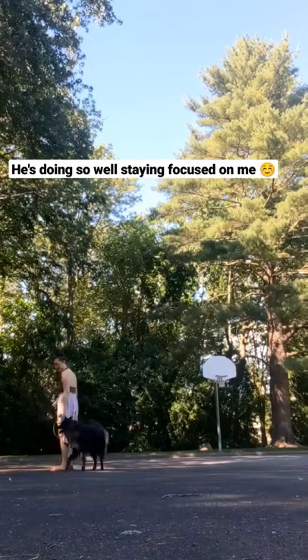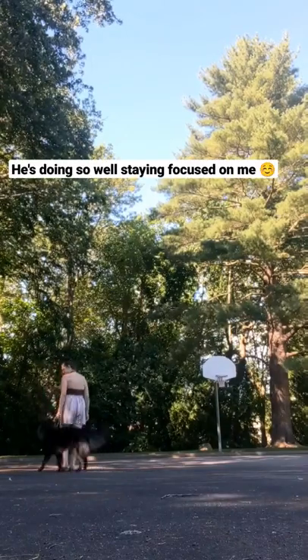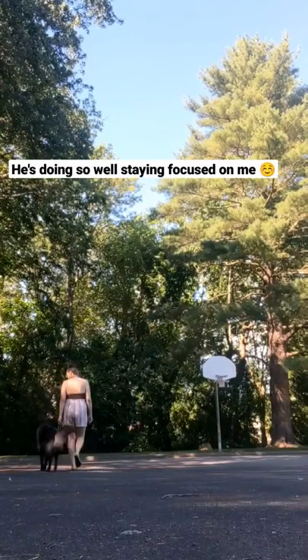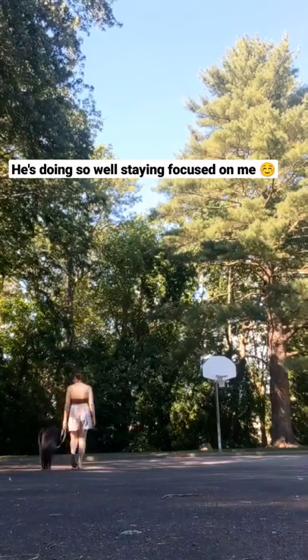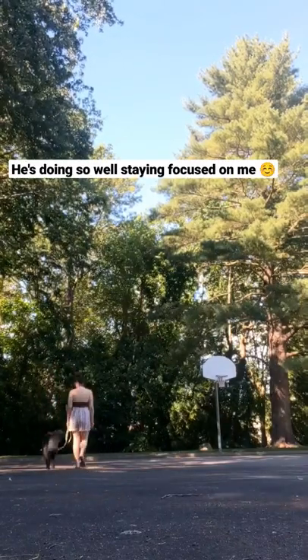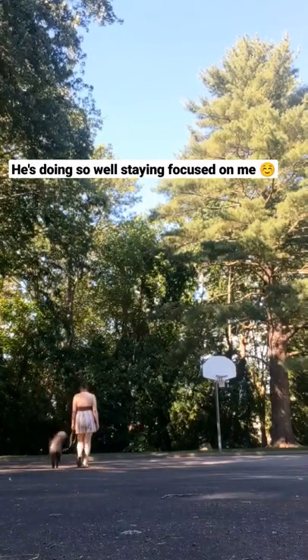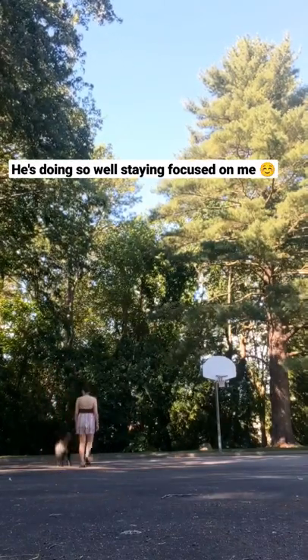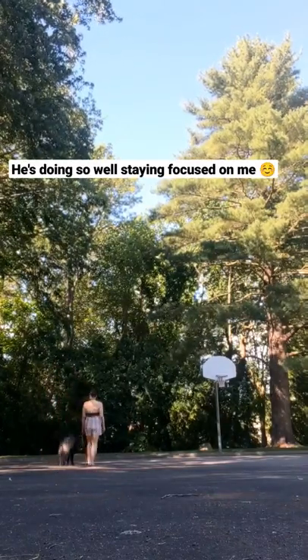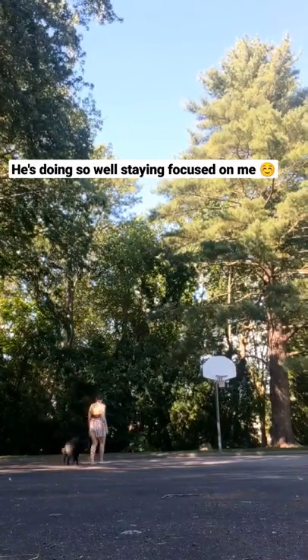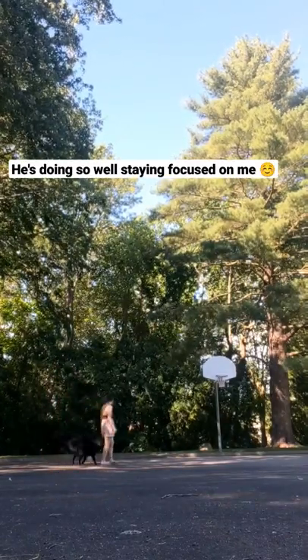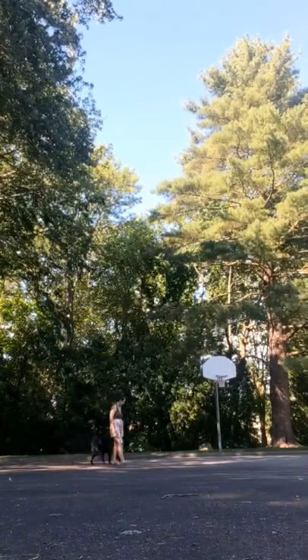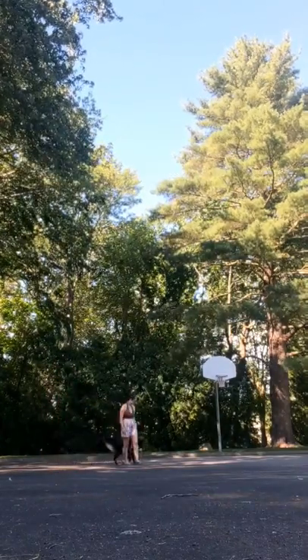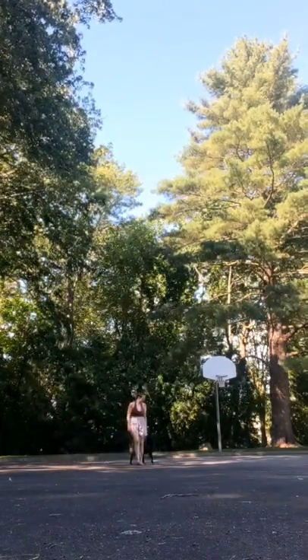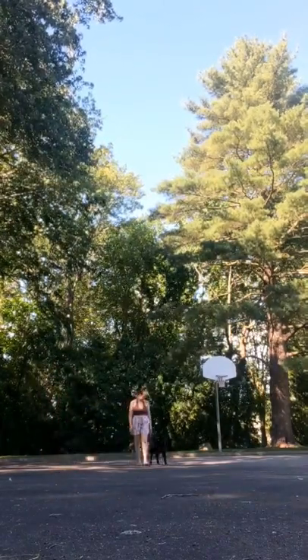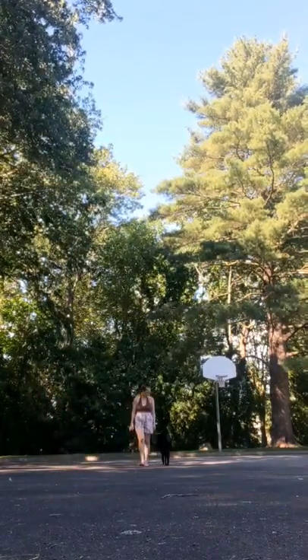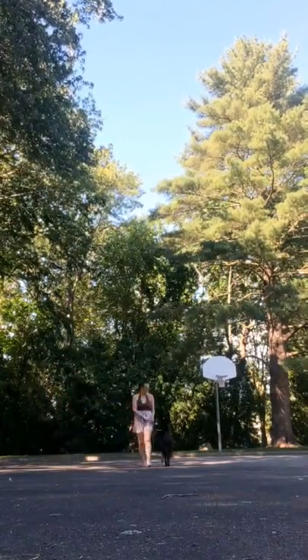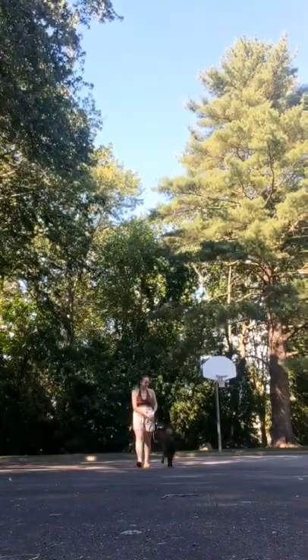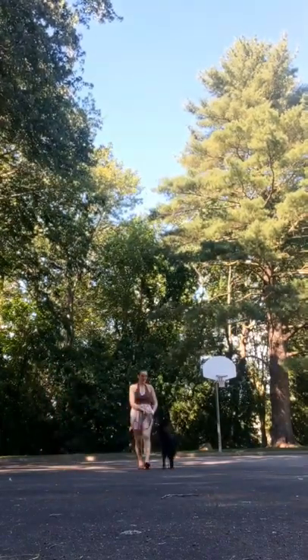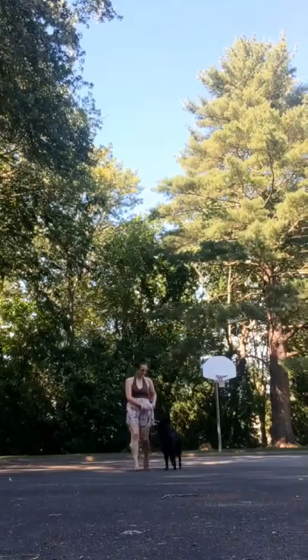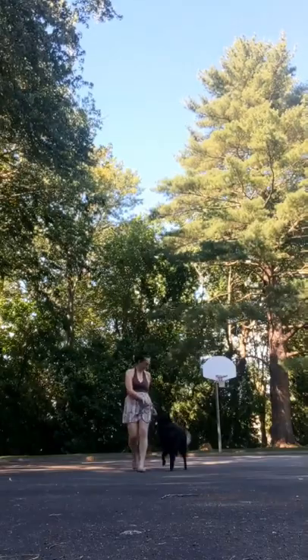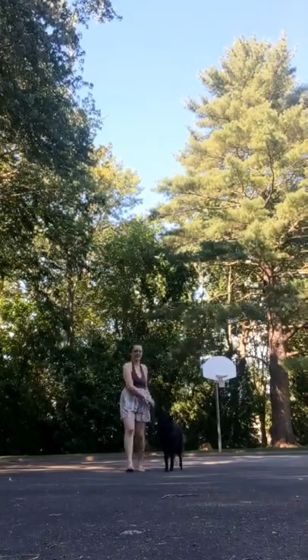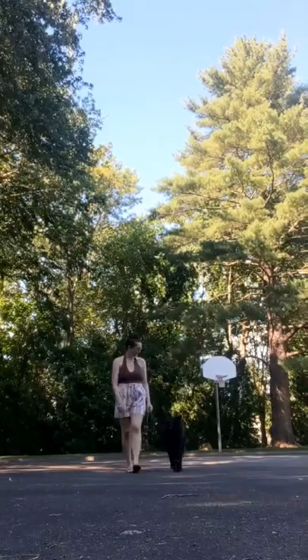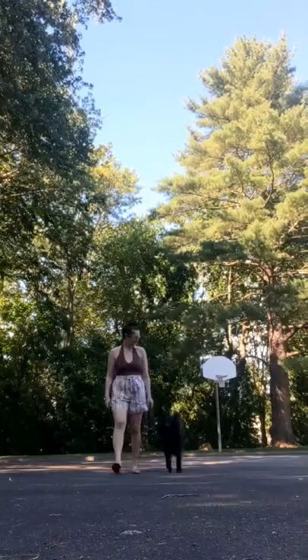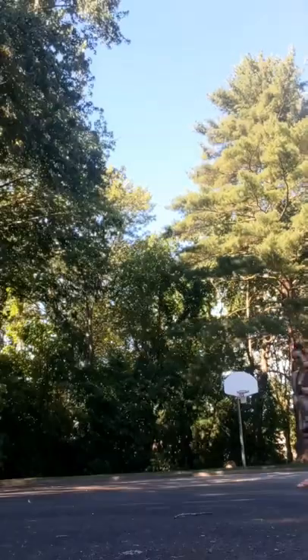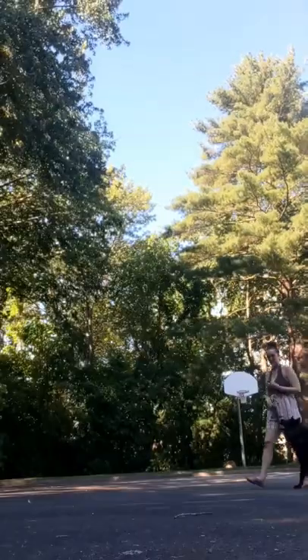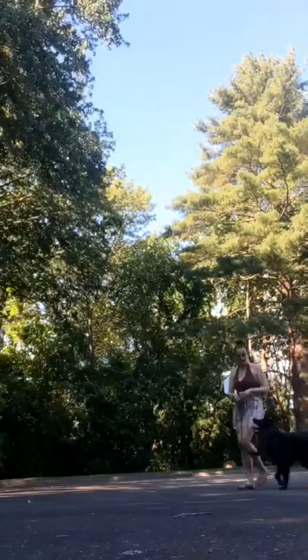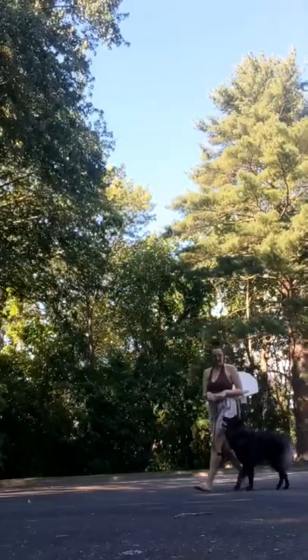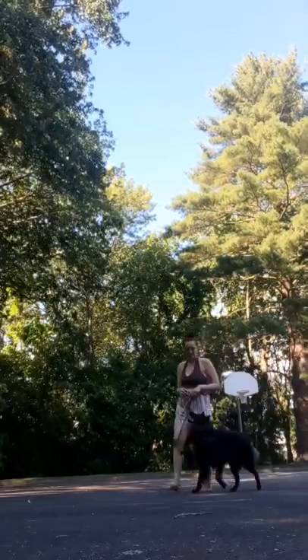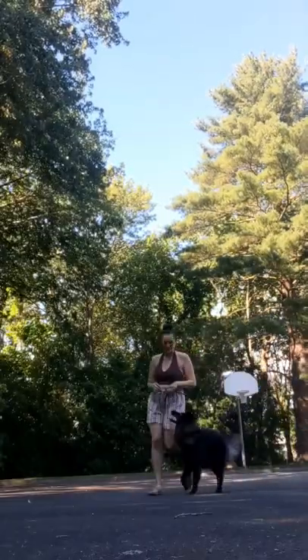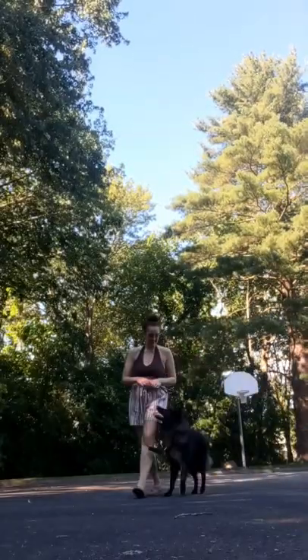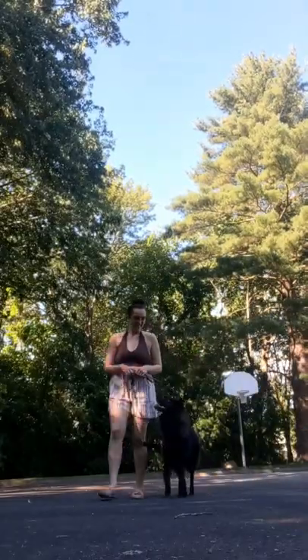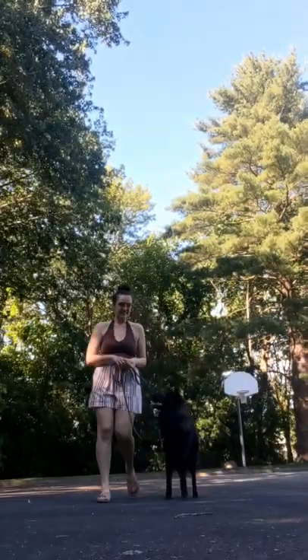I'm really proud of how well he is getting with his focused heel though. In this session there was also a lot of construction noise in the background.